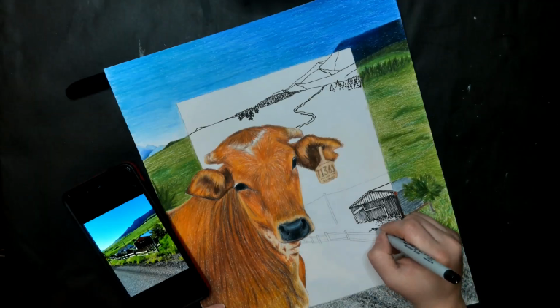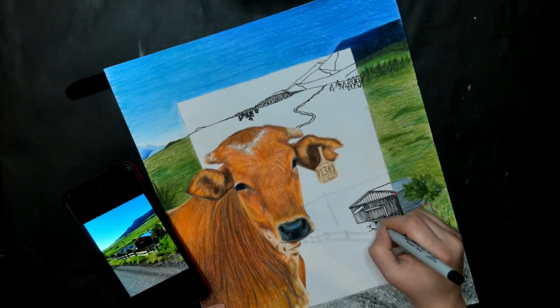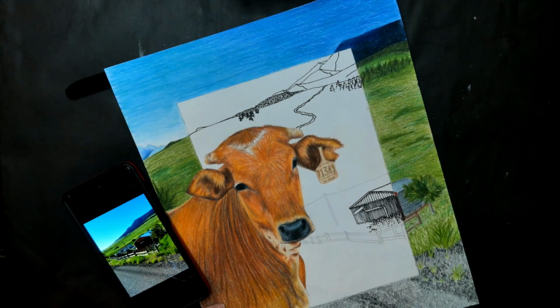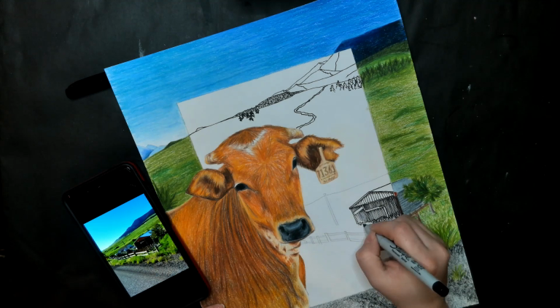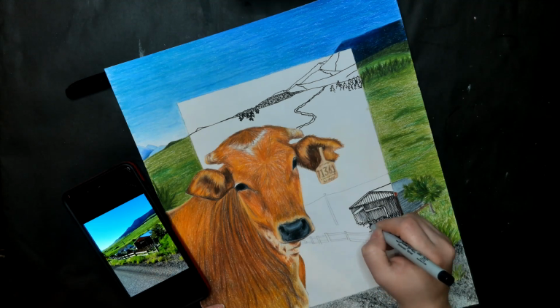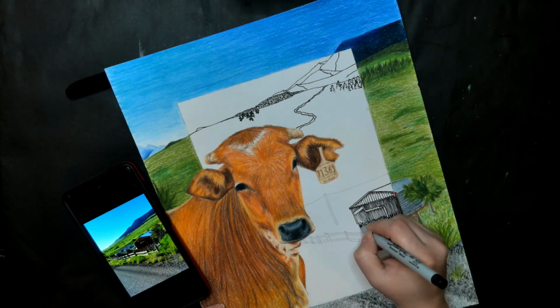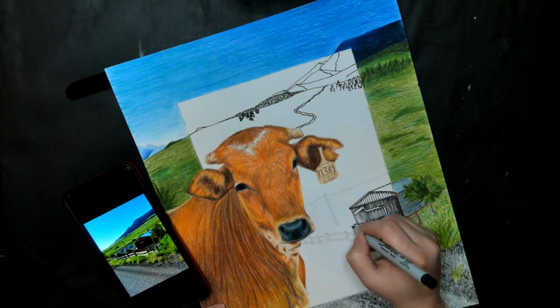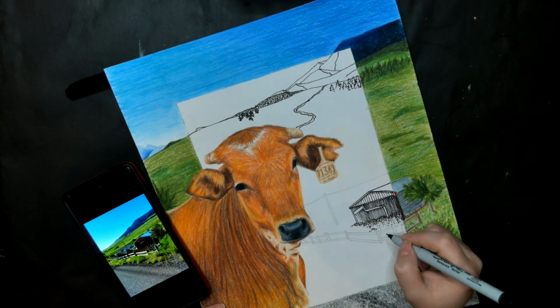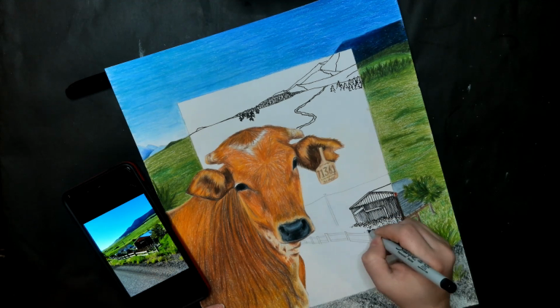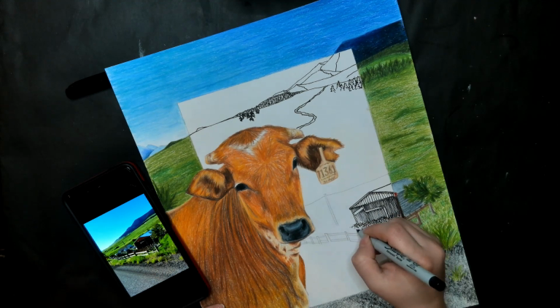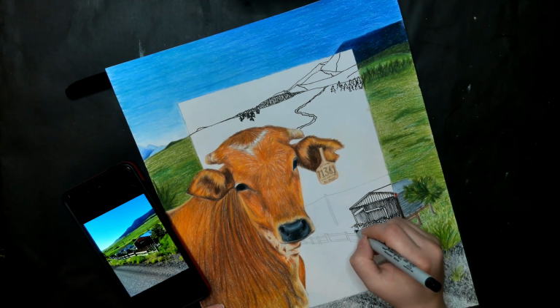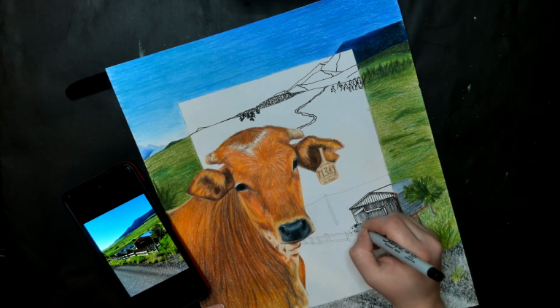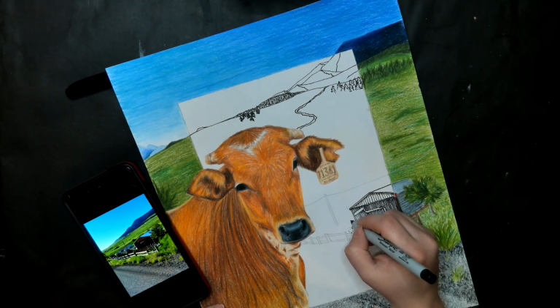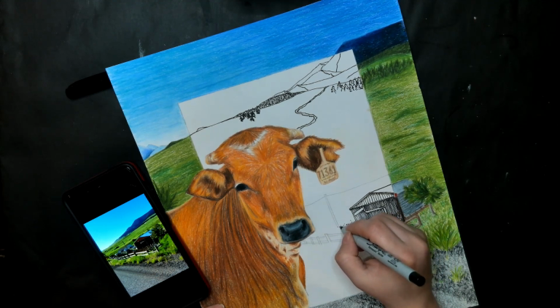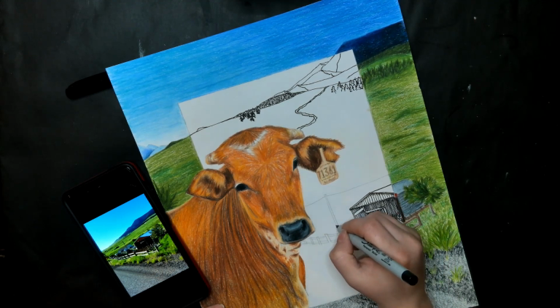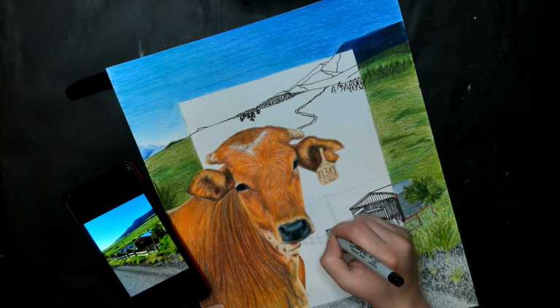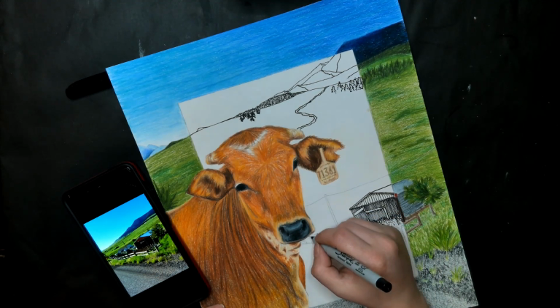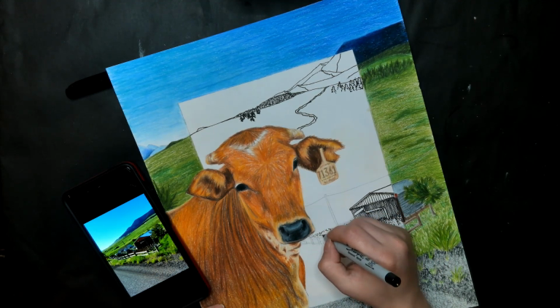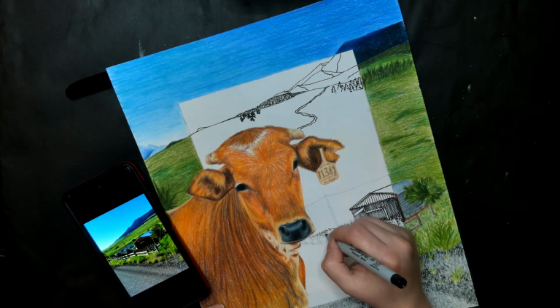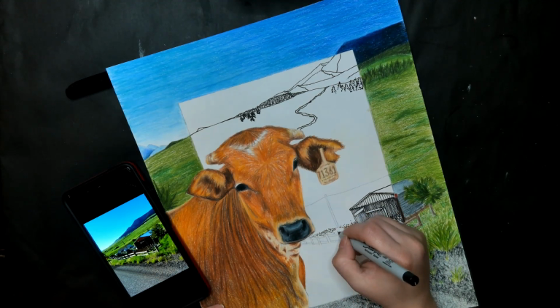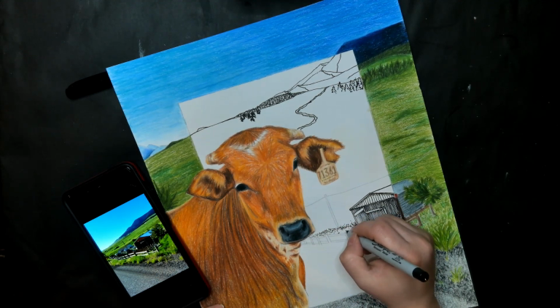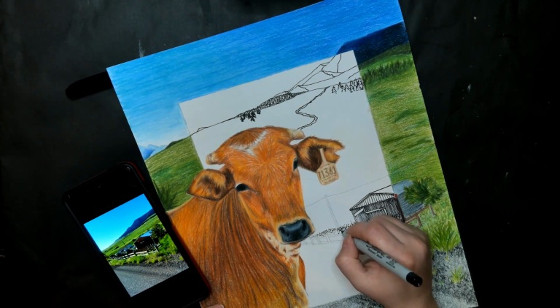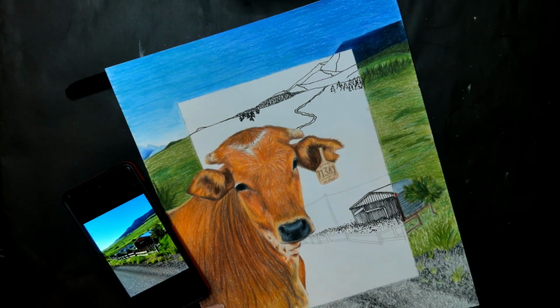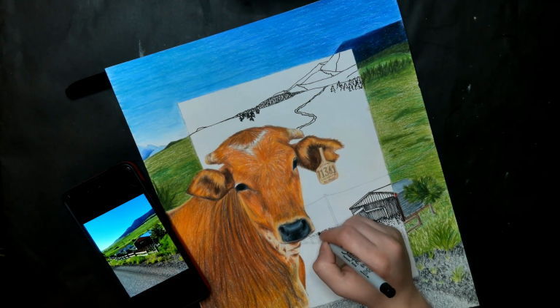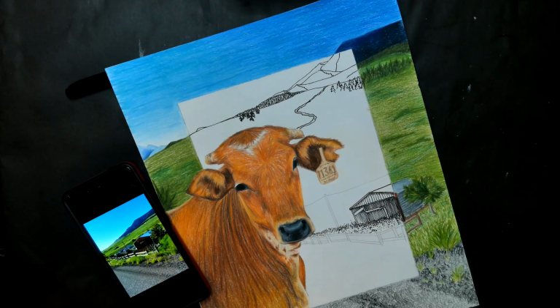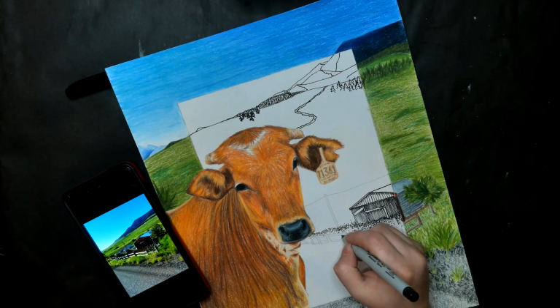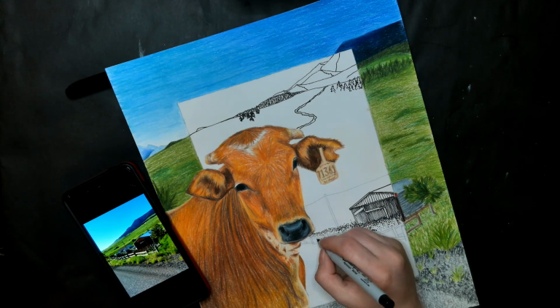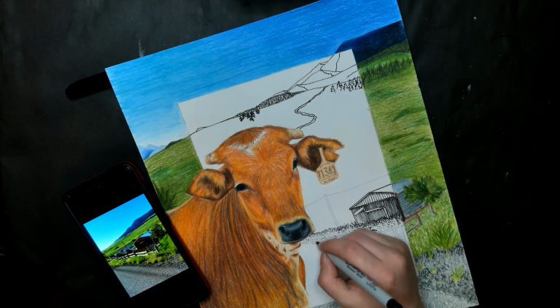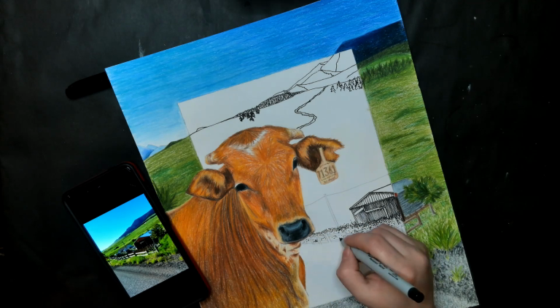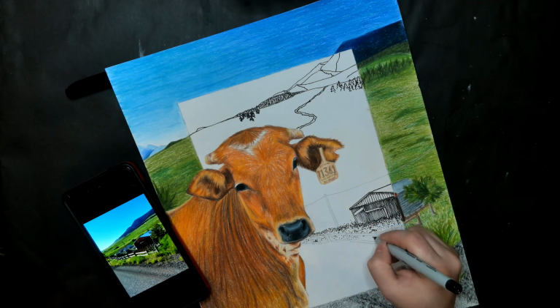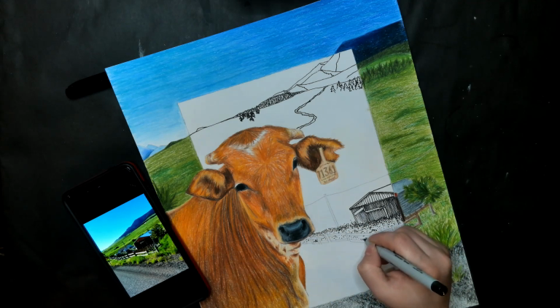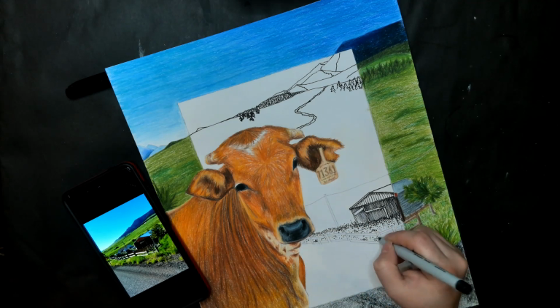For the dirt in front of the barn, I decided to use the doodling technique. Refer back to your notes for help.